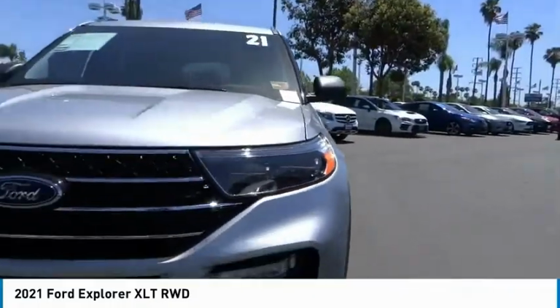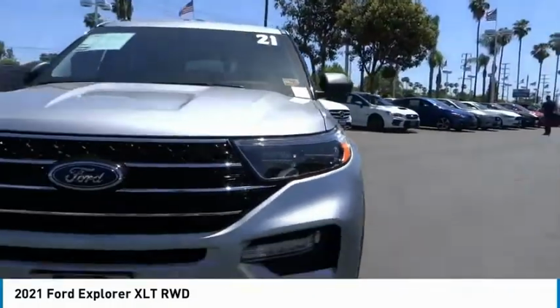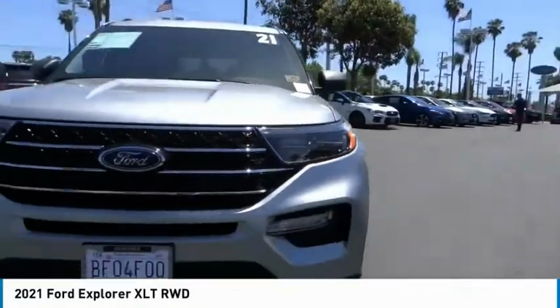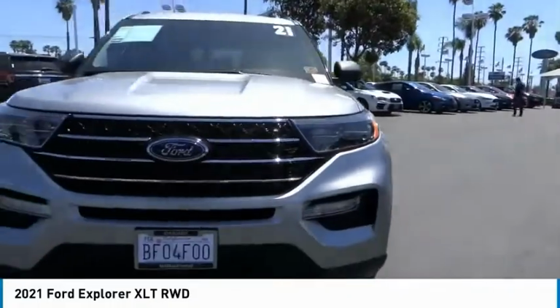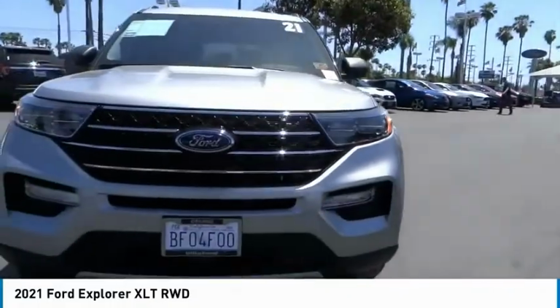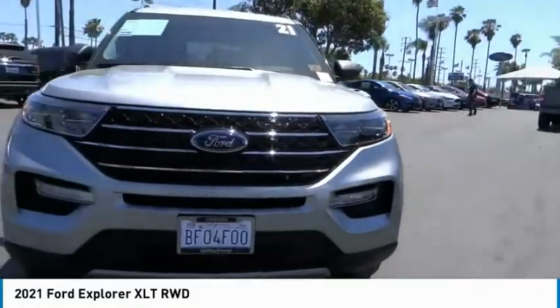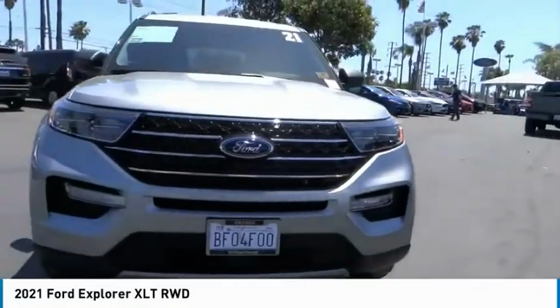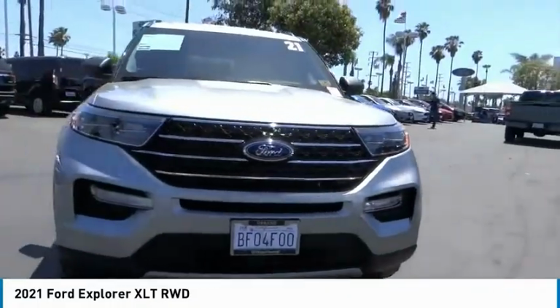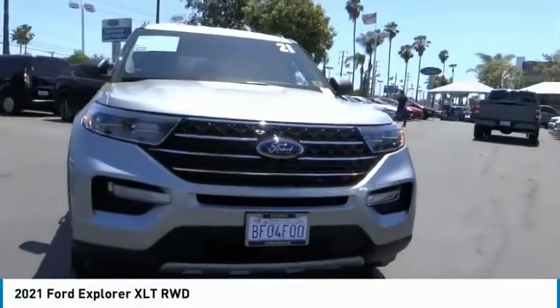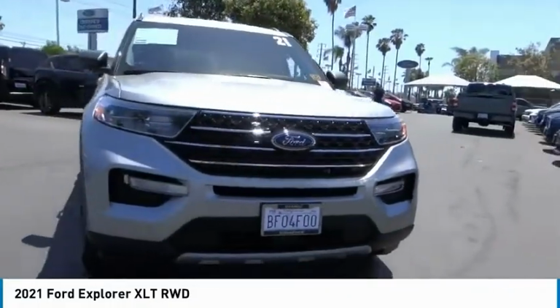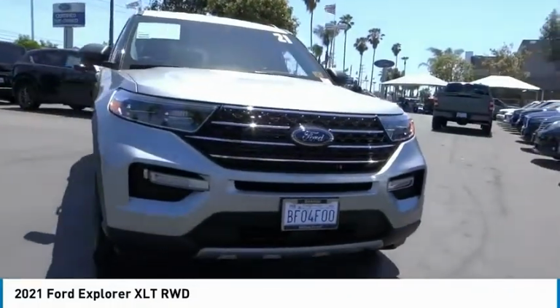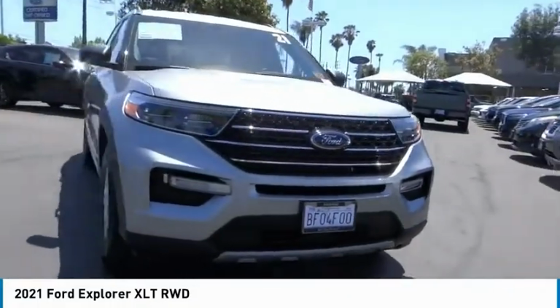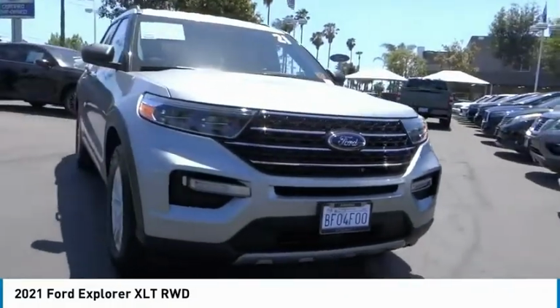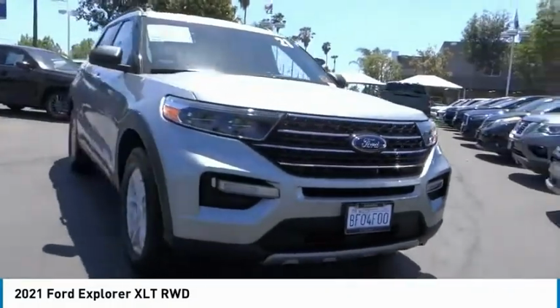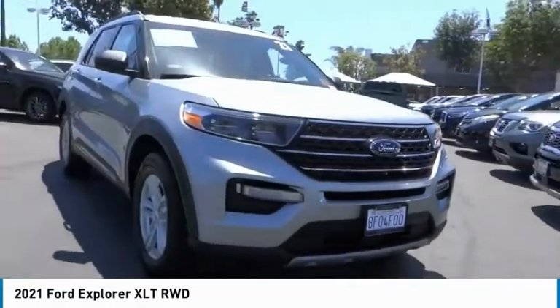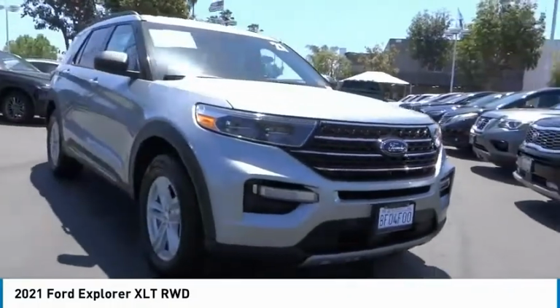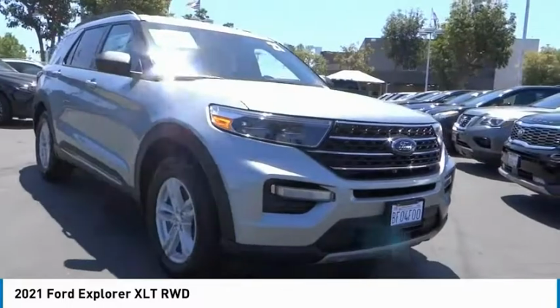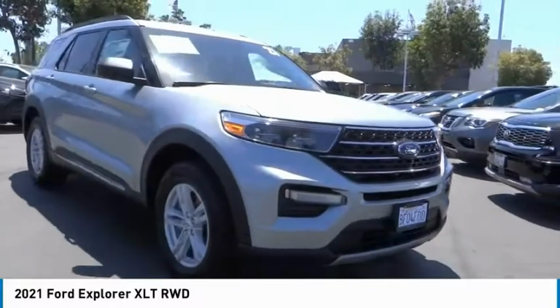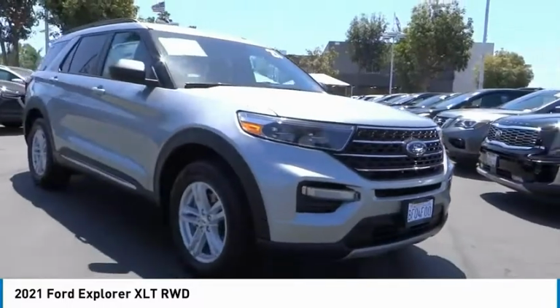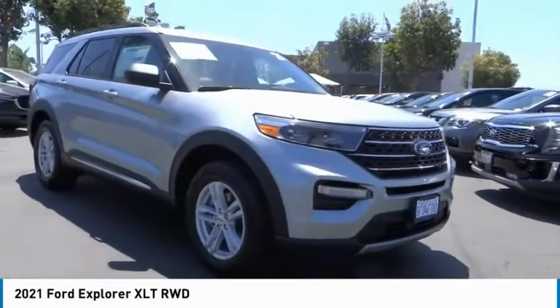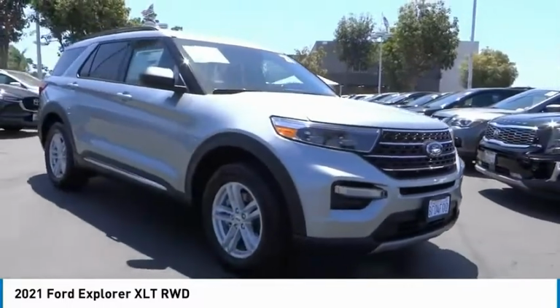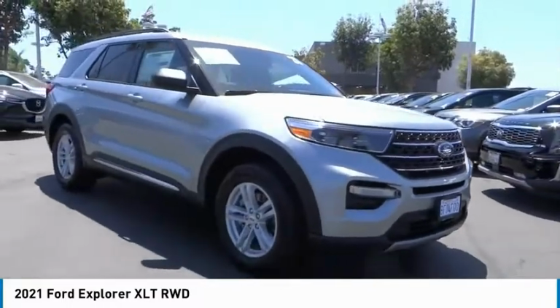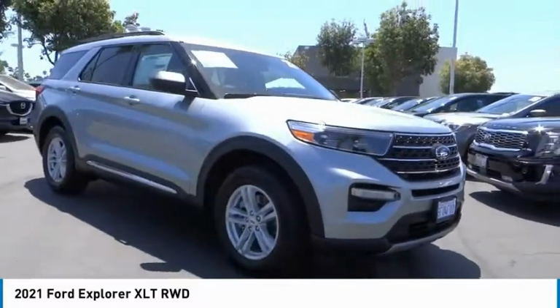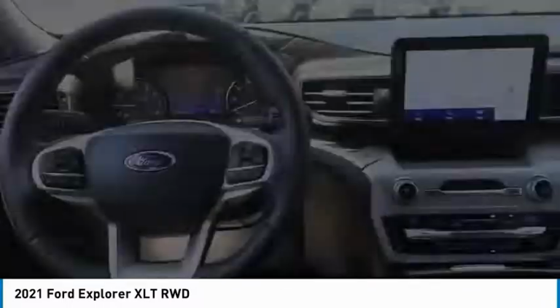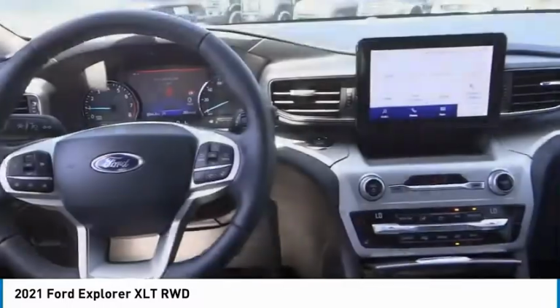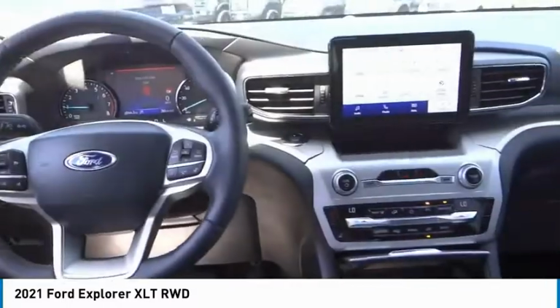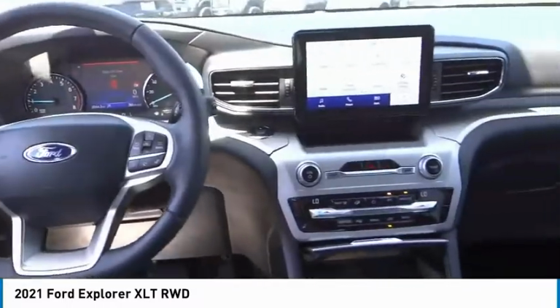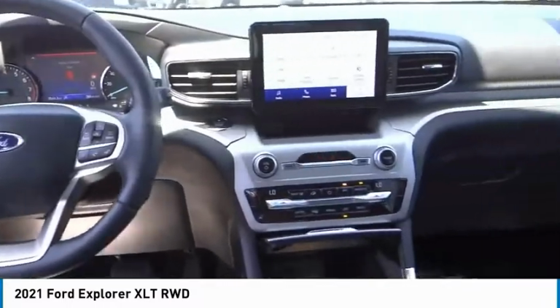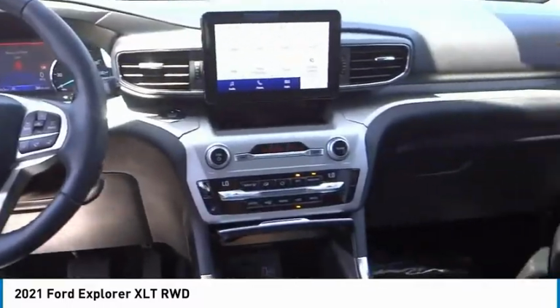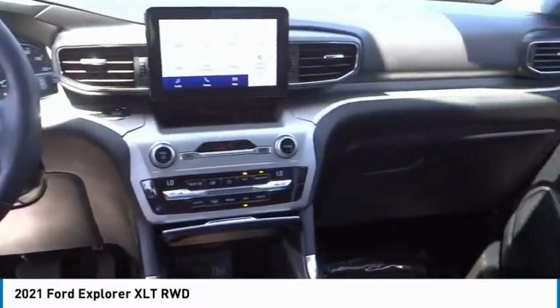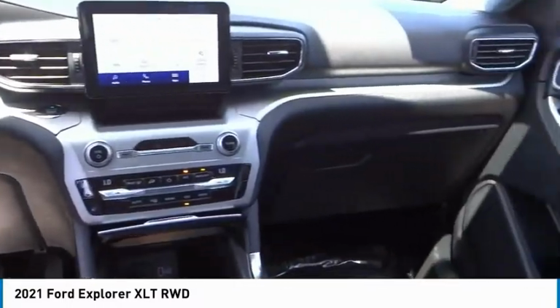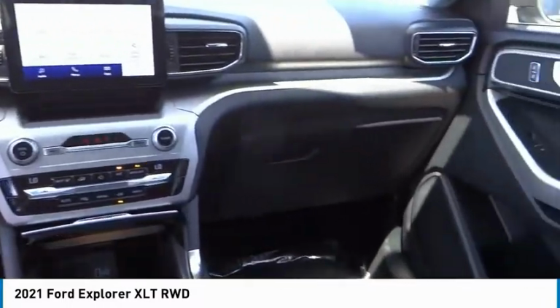Remember, this isn't just a vehicle — it's an experience. So stop in for a test drive today.